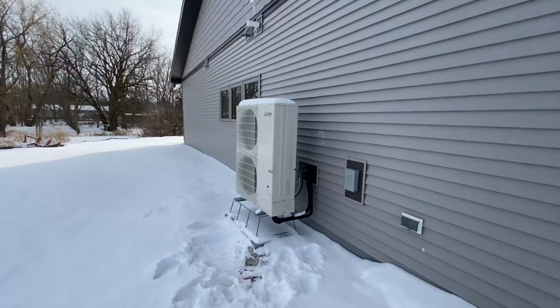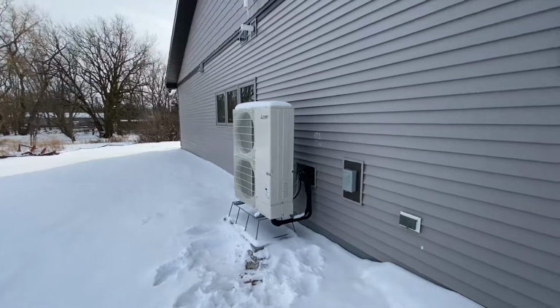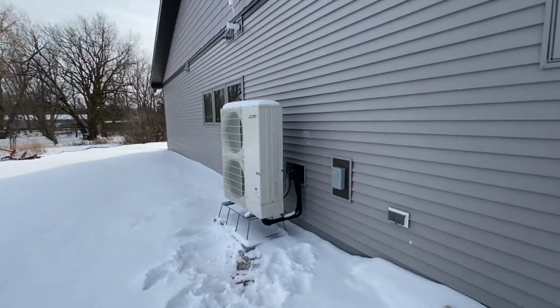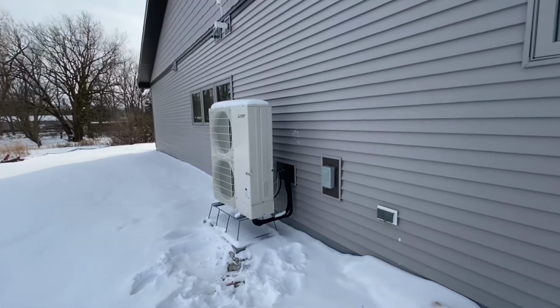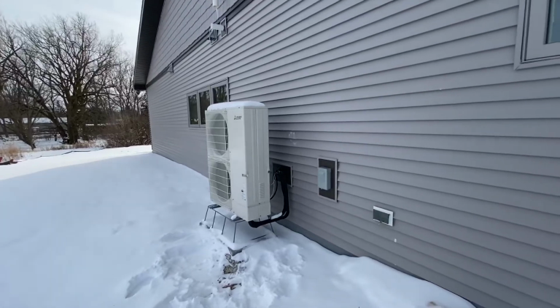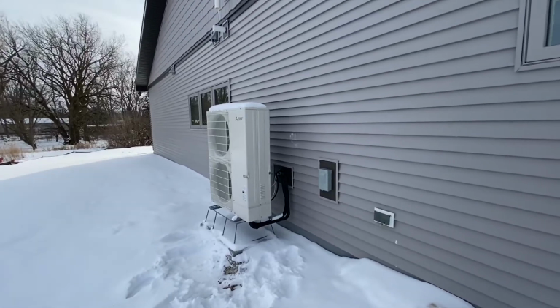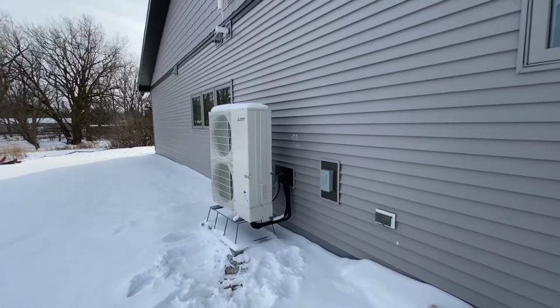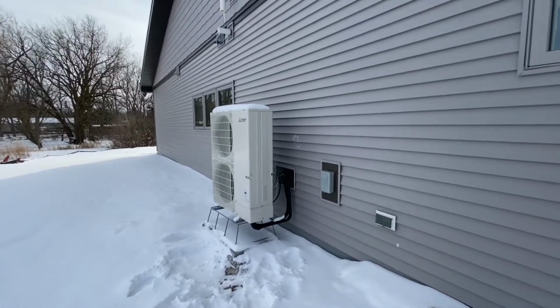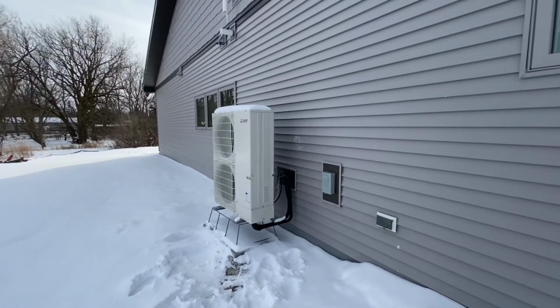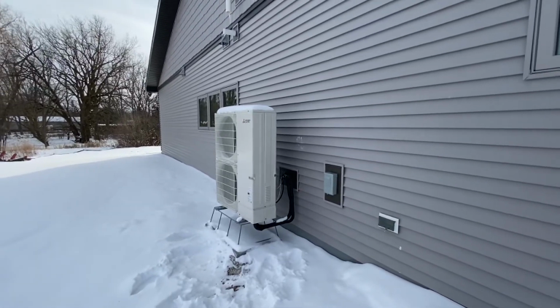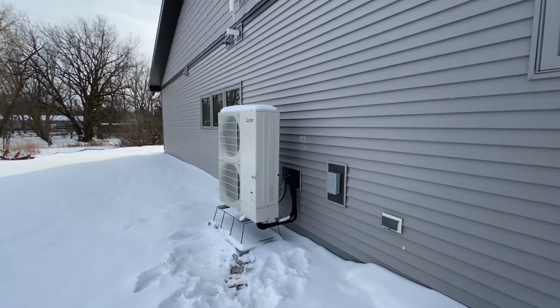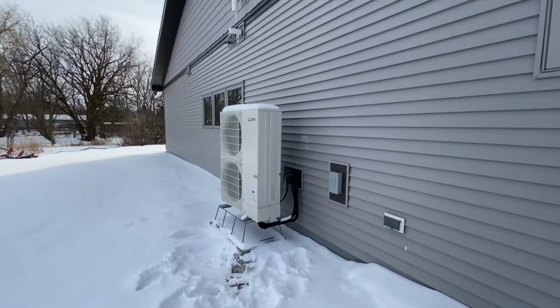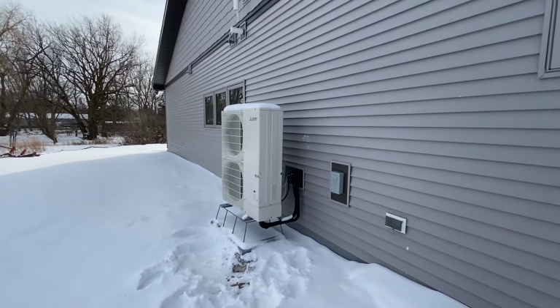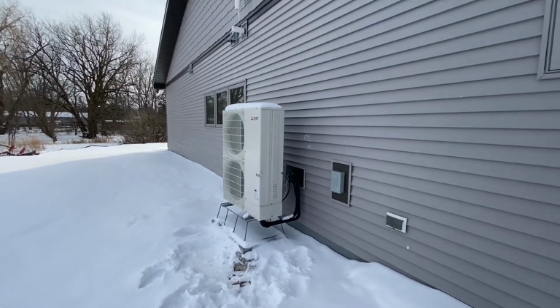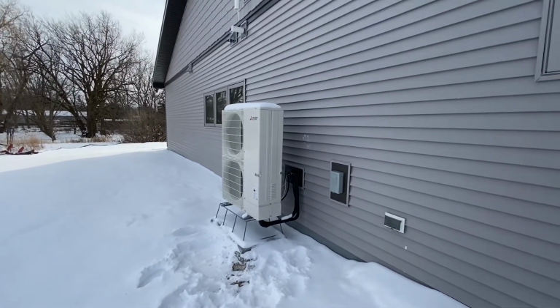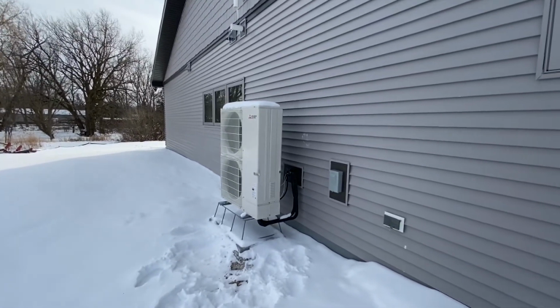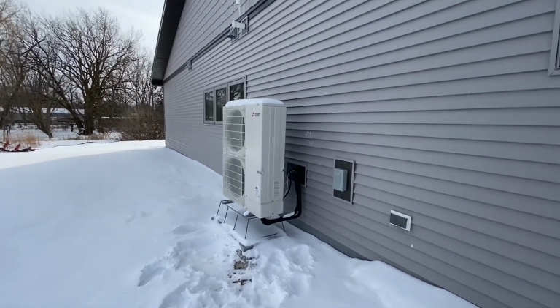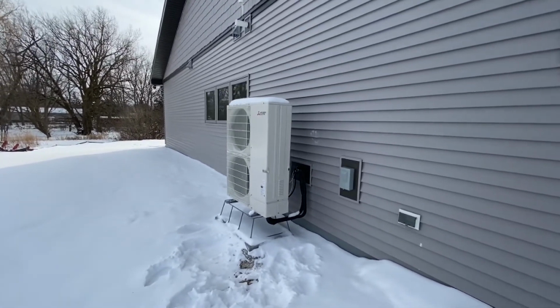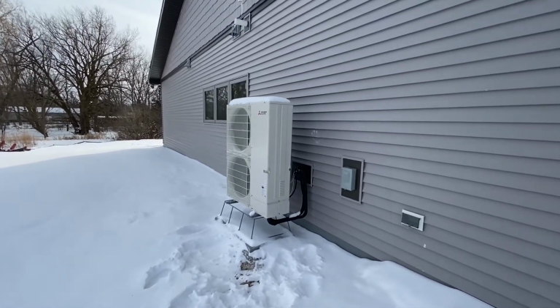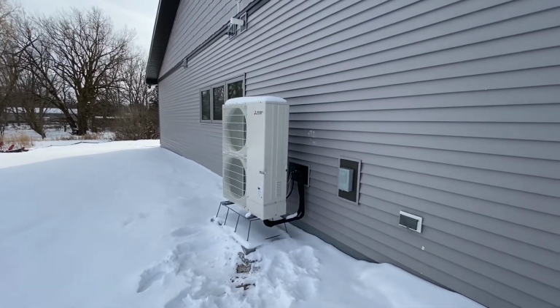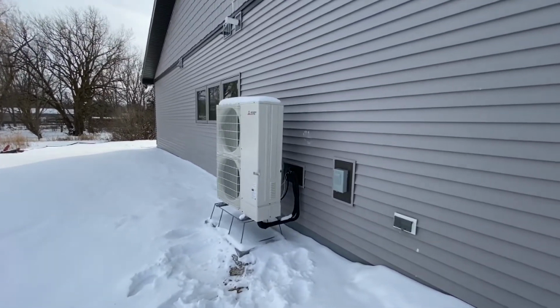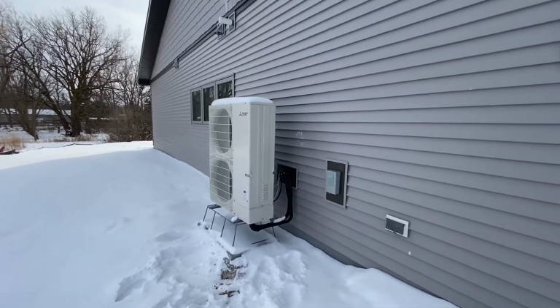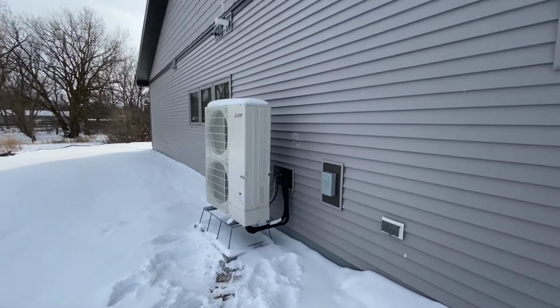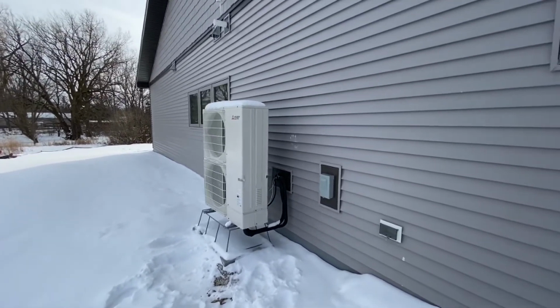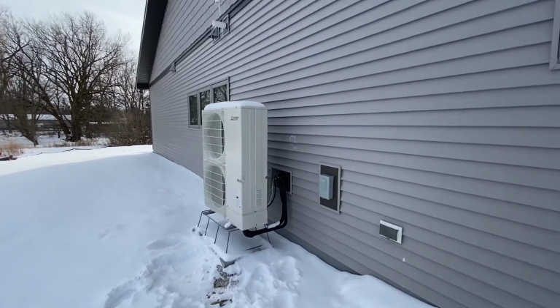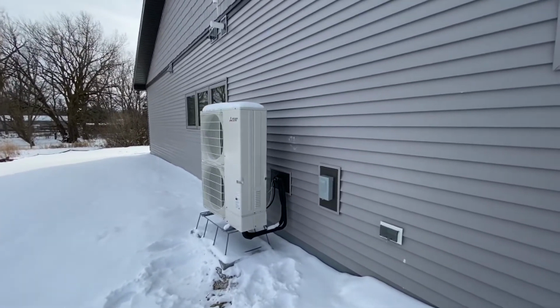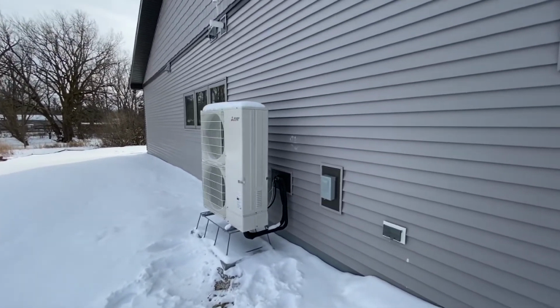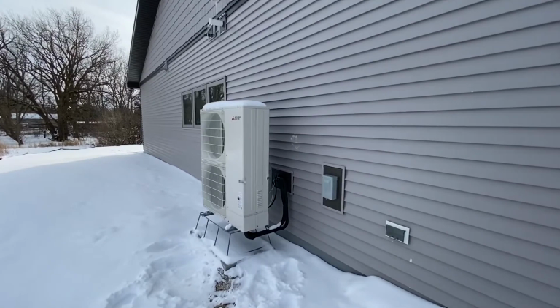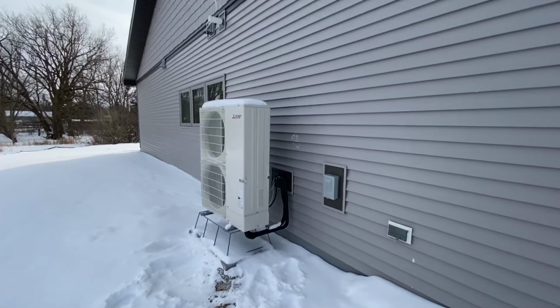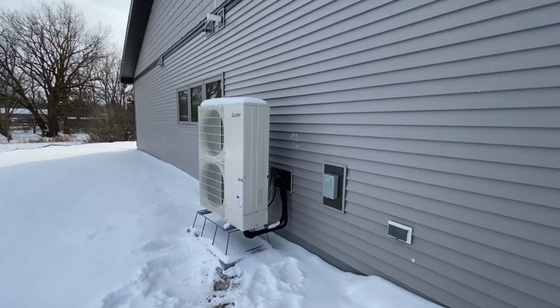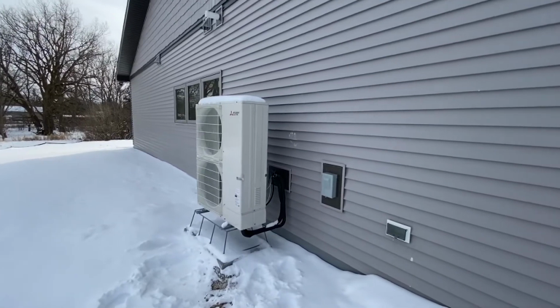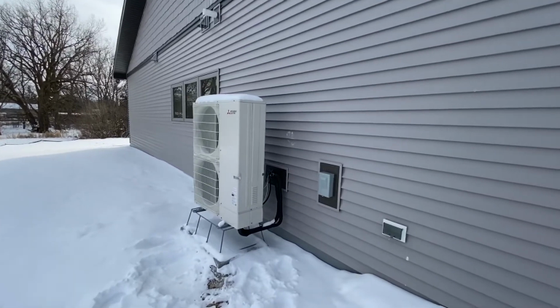It's still February 10th, which is a Wednesday. It's gotten up to 15 degrees Fahrenheit.